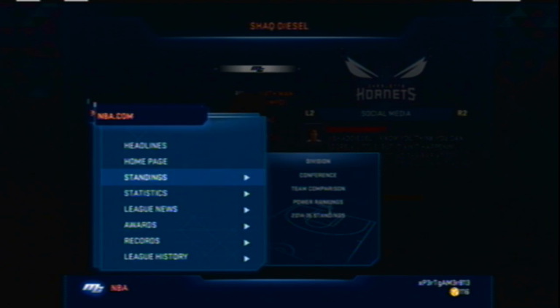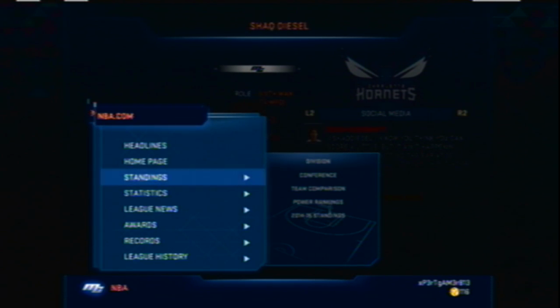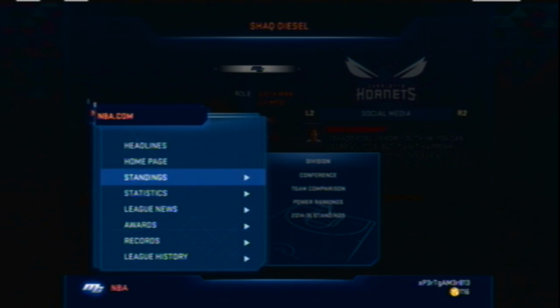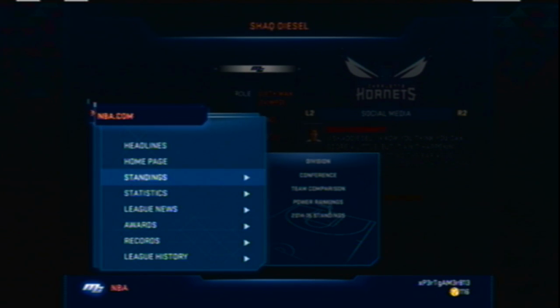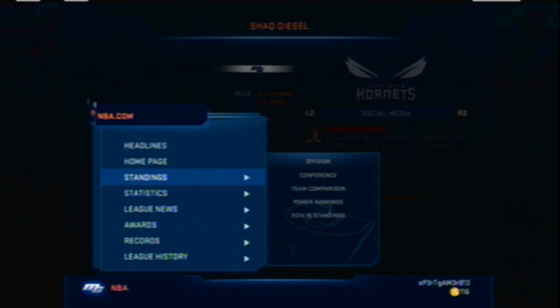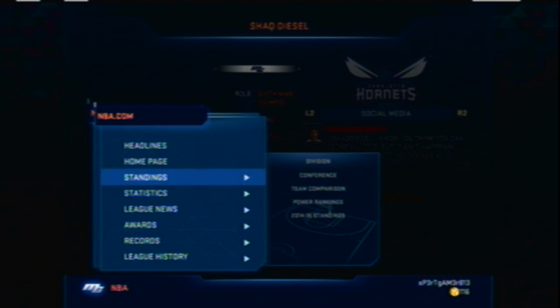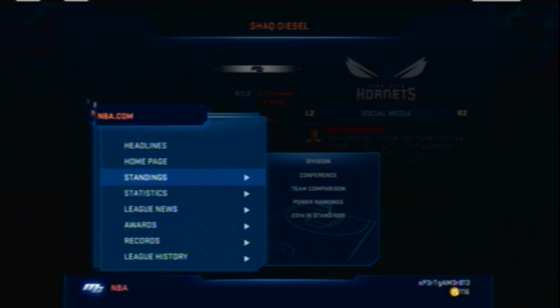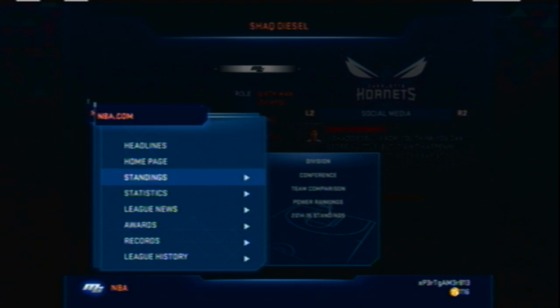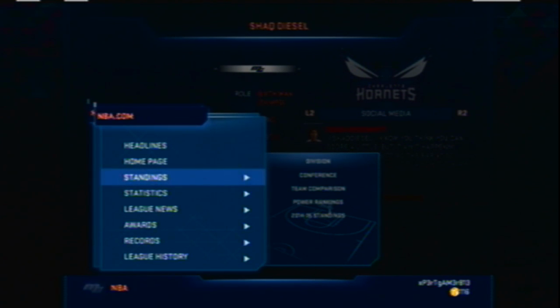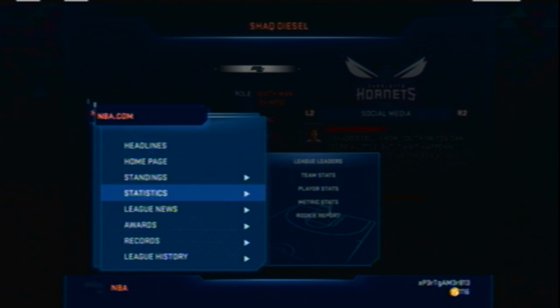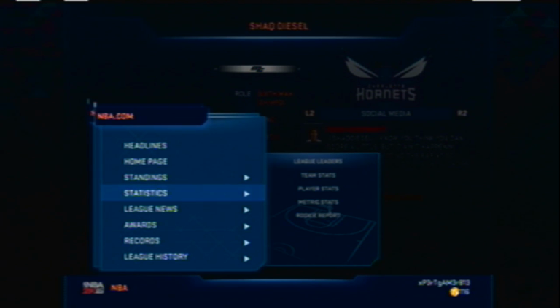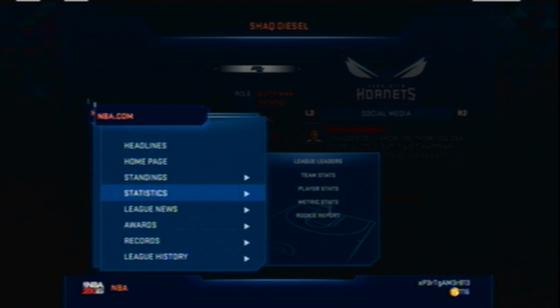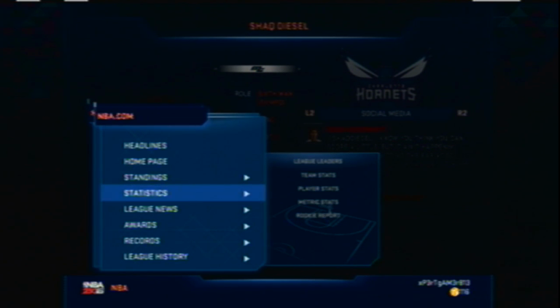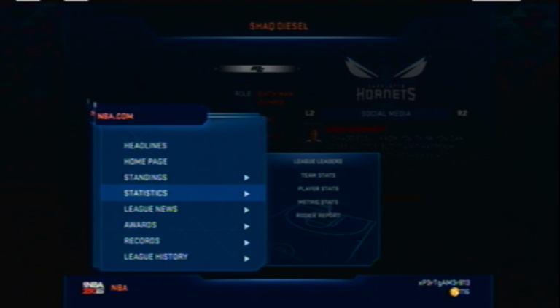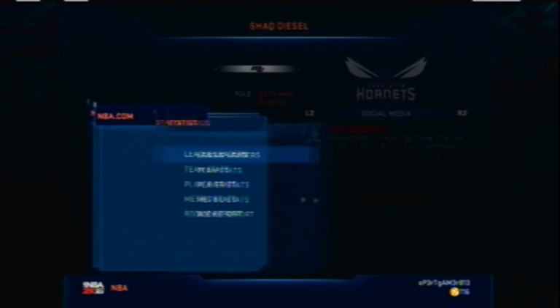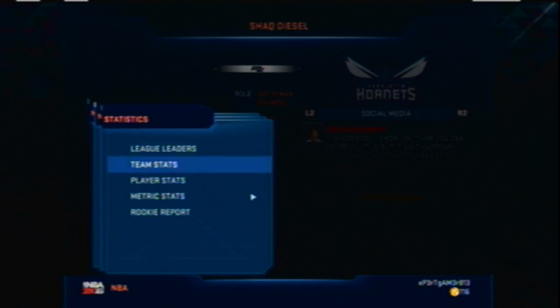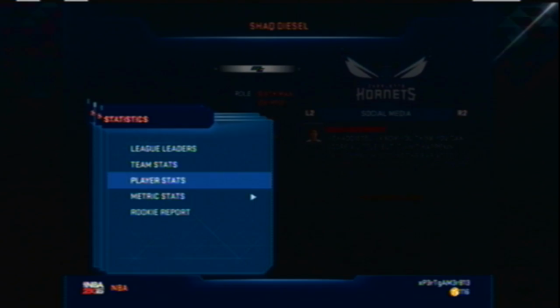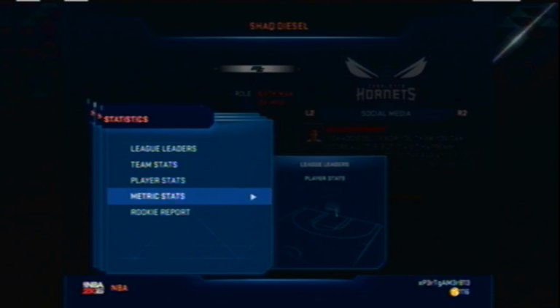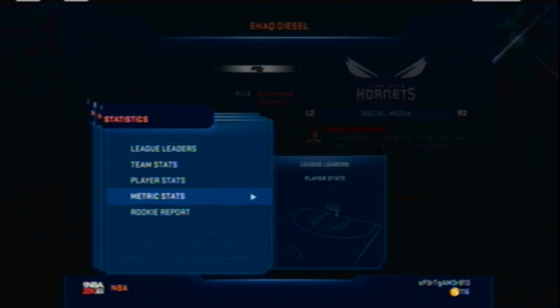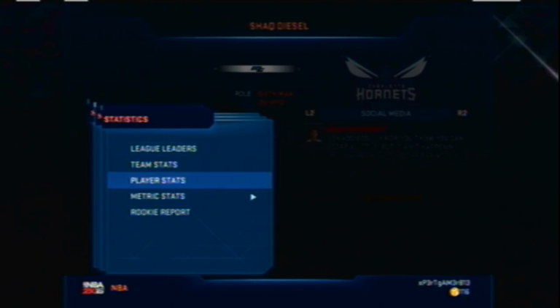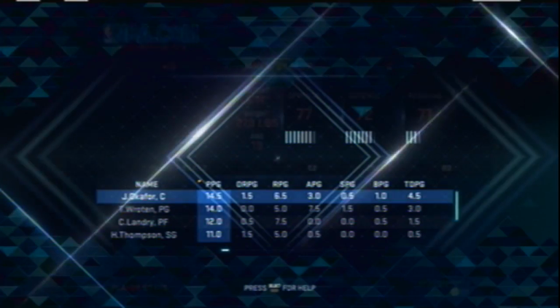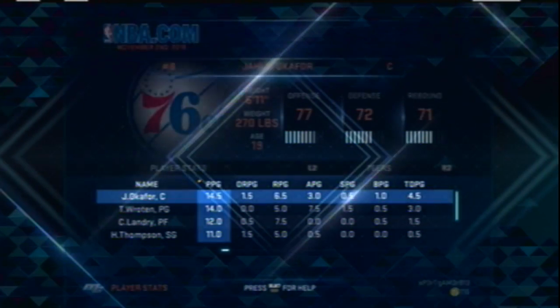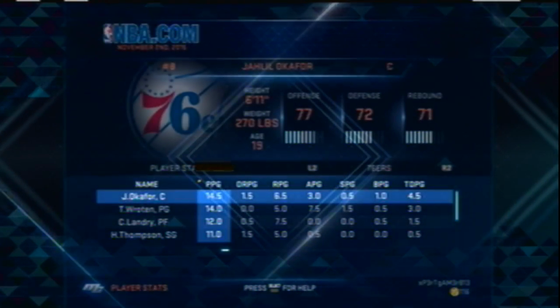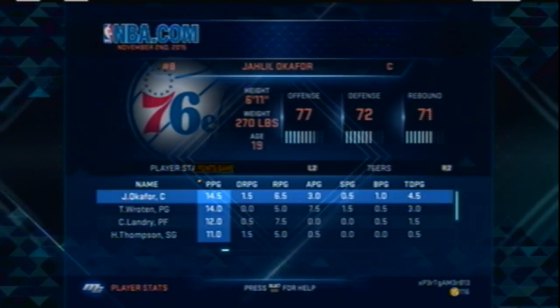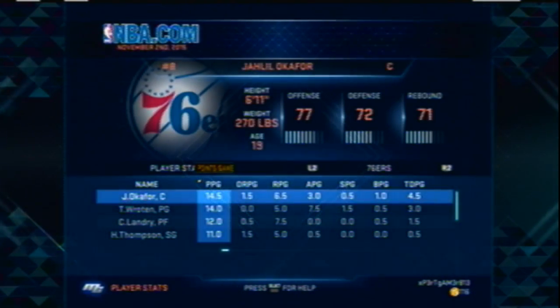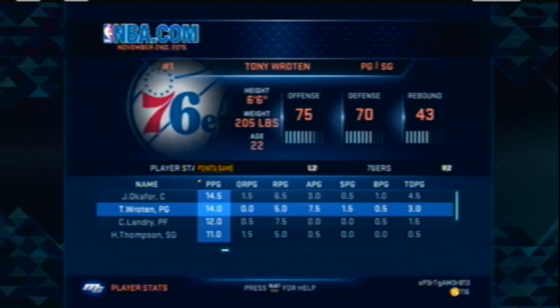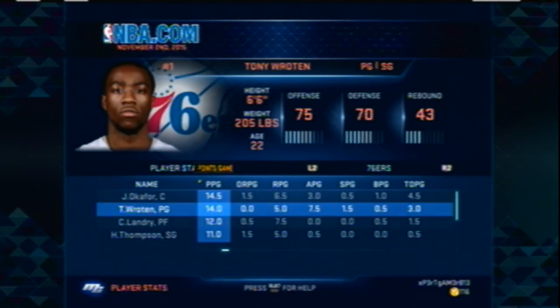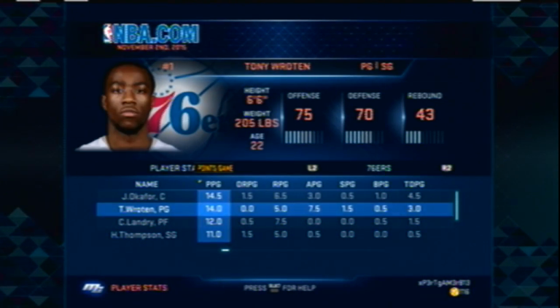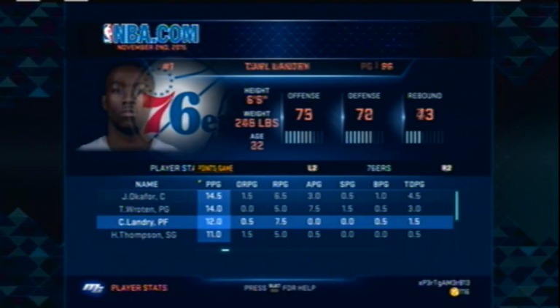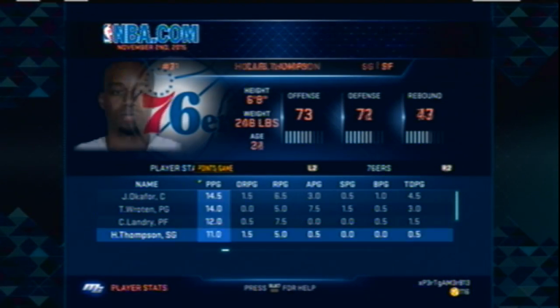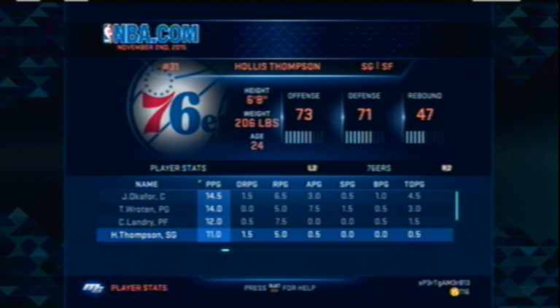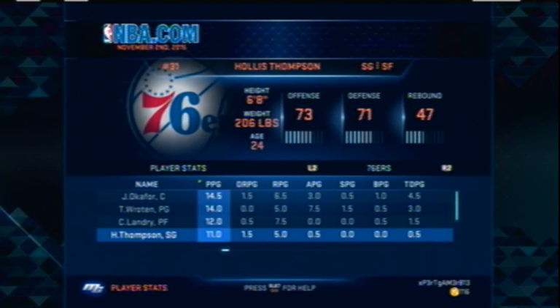Let me pull up my player stats for this season.